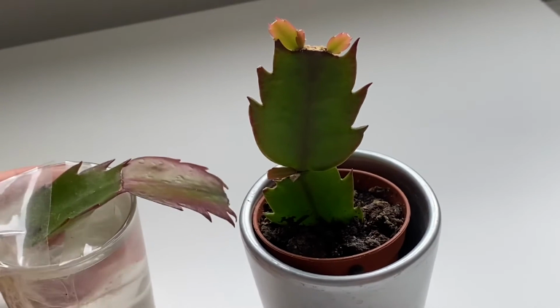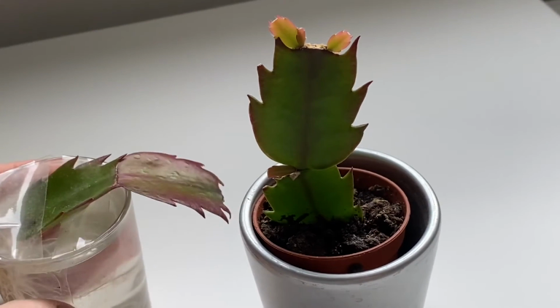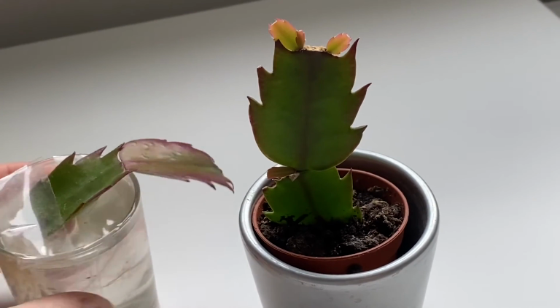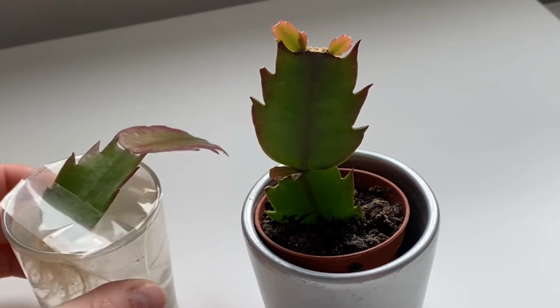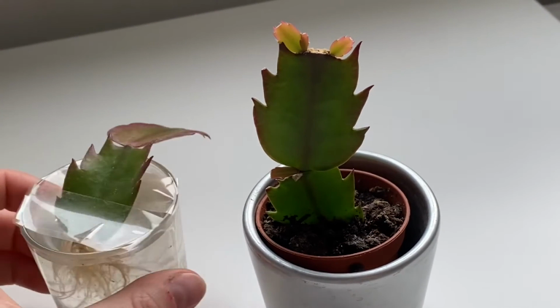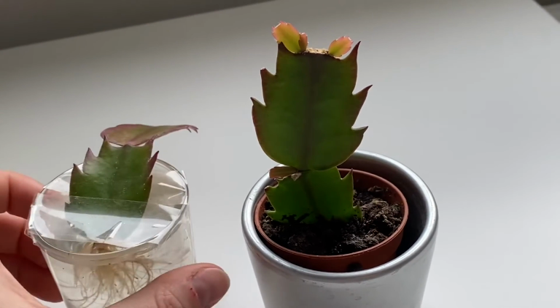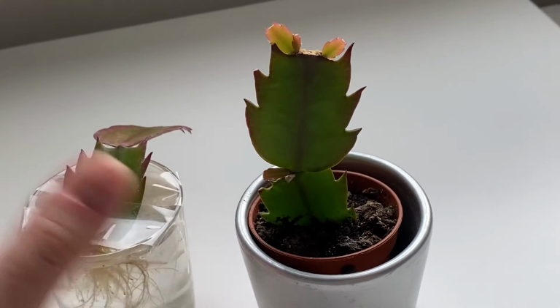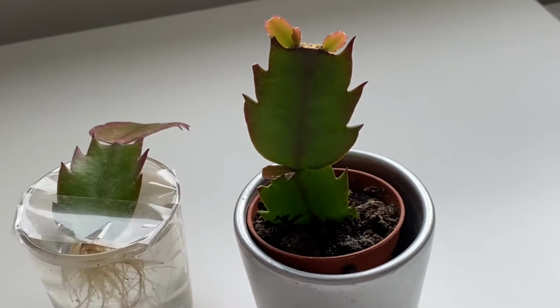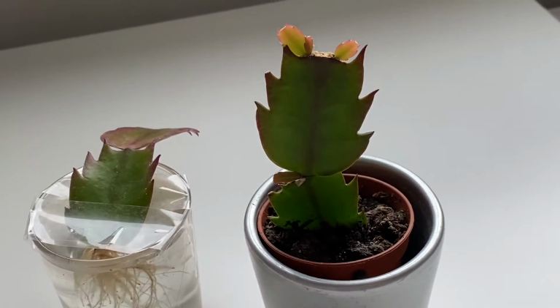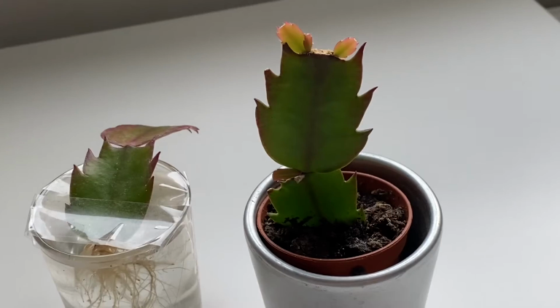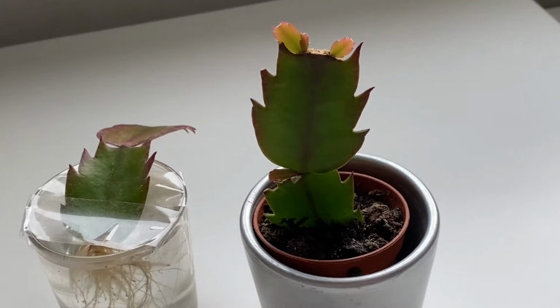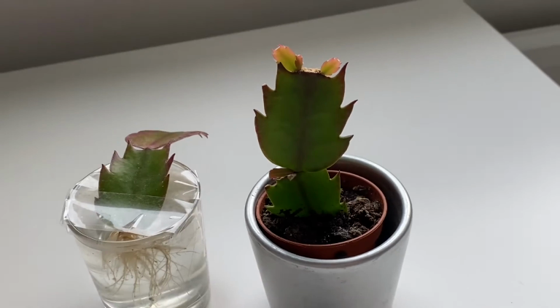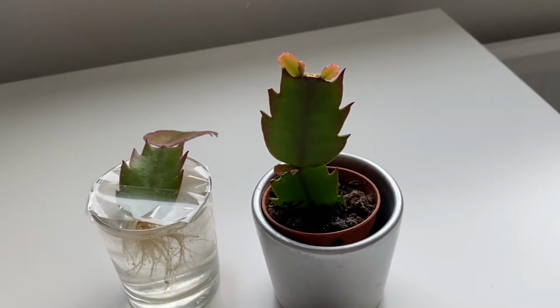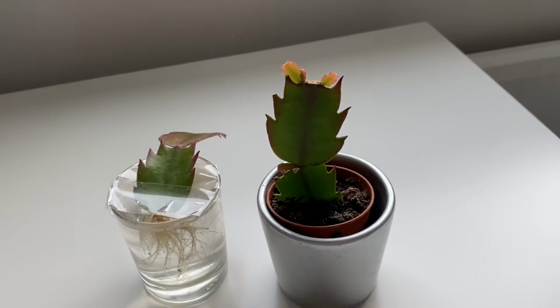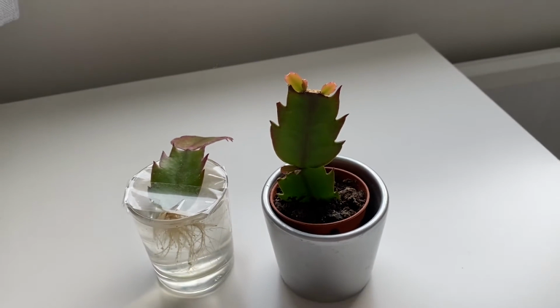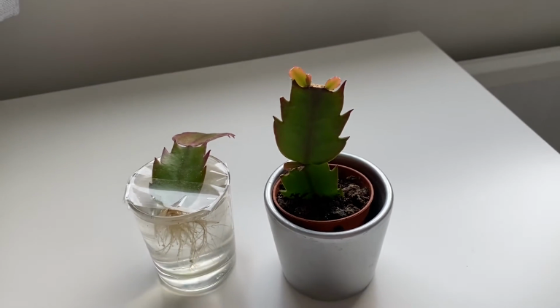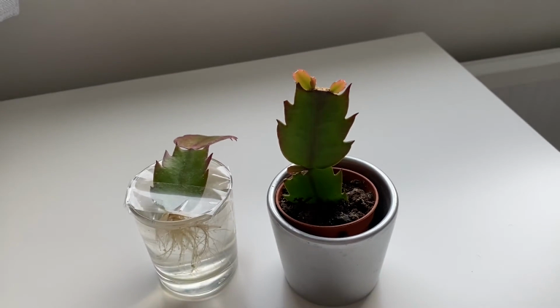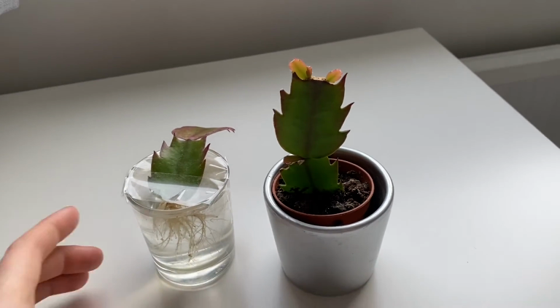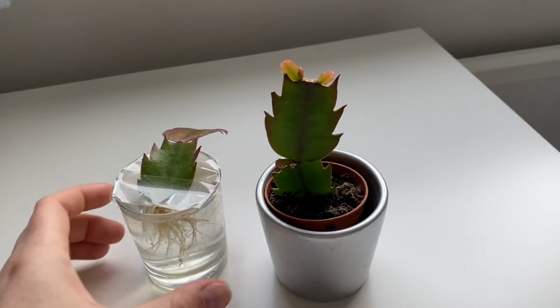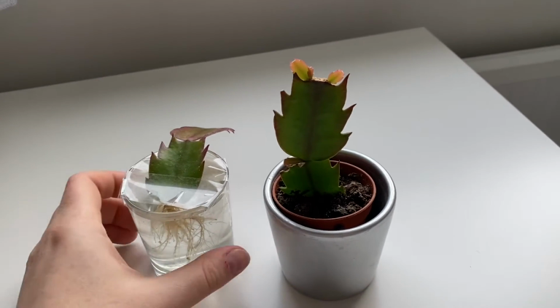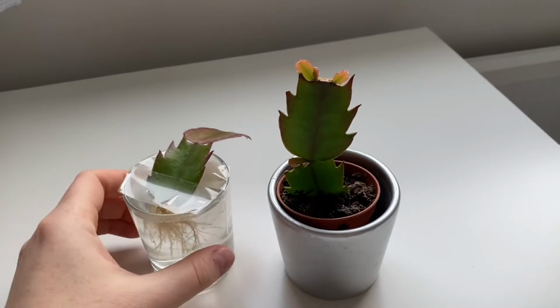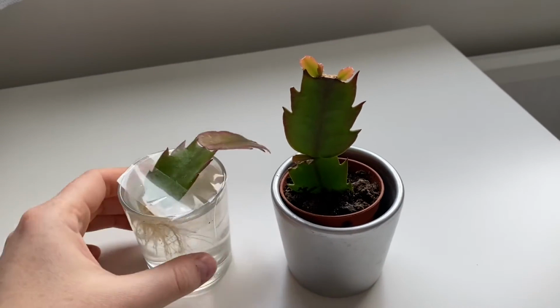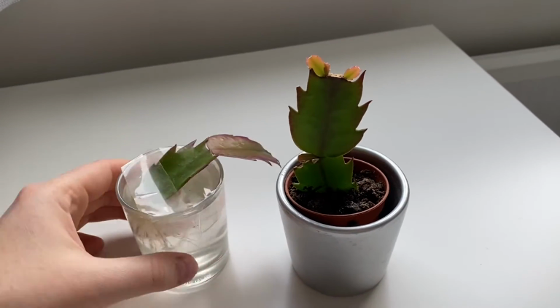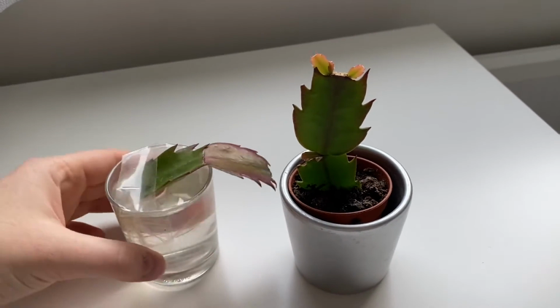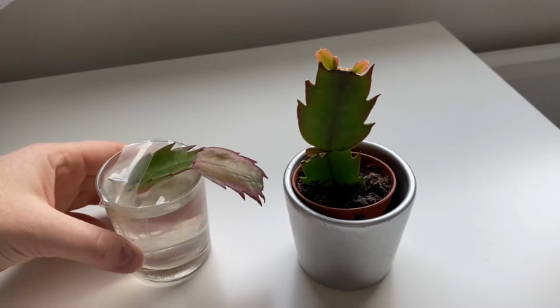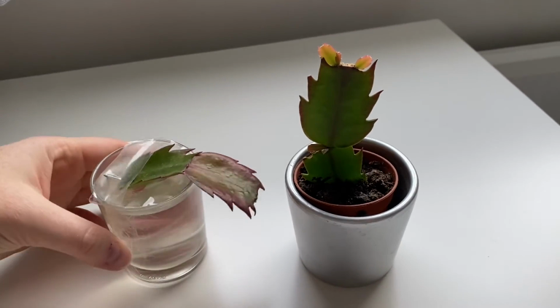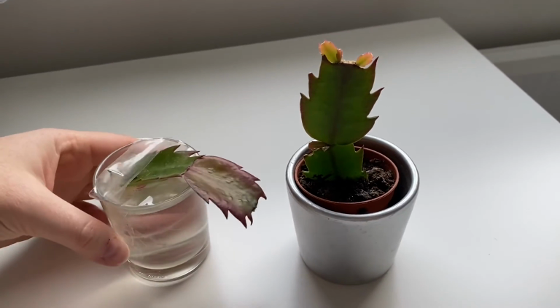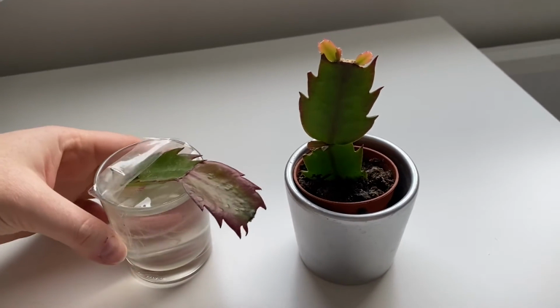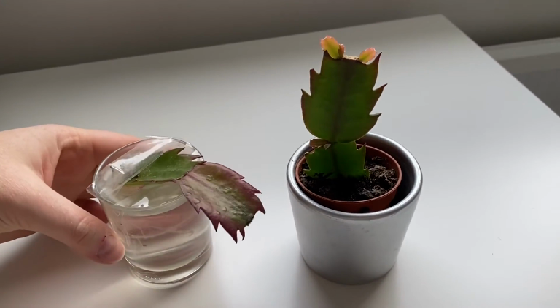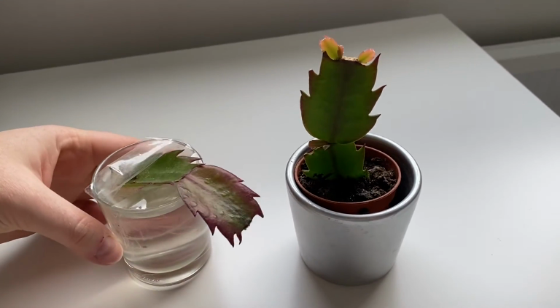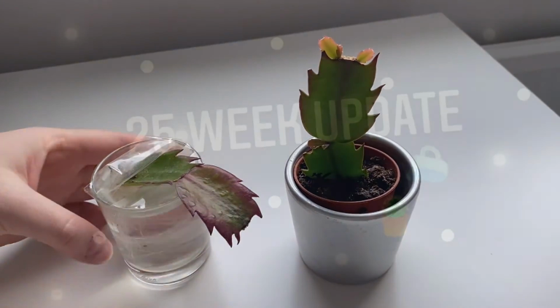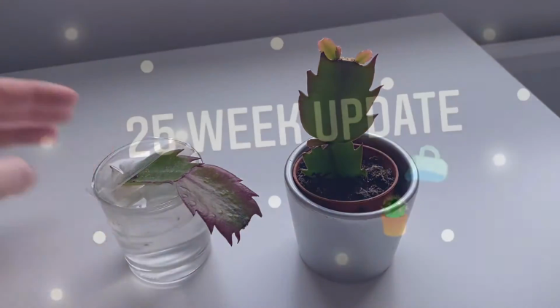Last time I did this experiment the water one actually did better than the one in soil, so this is actually quite interesting.